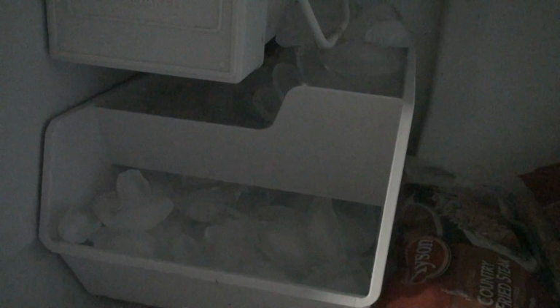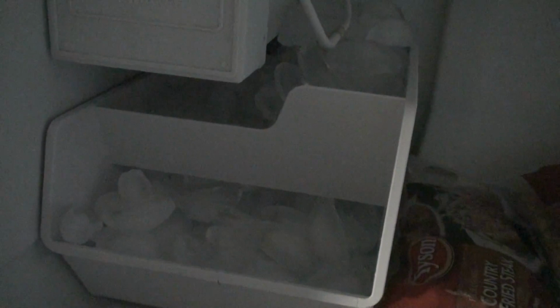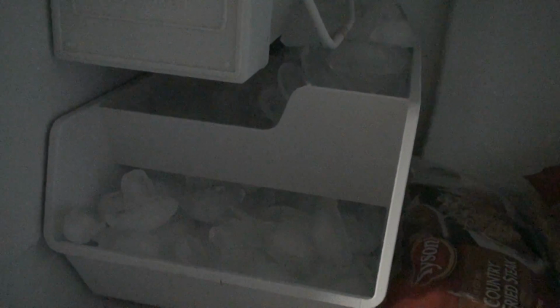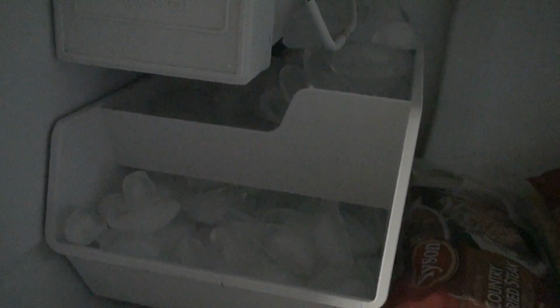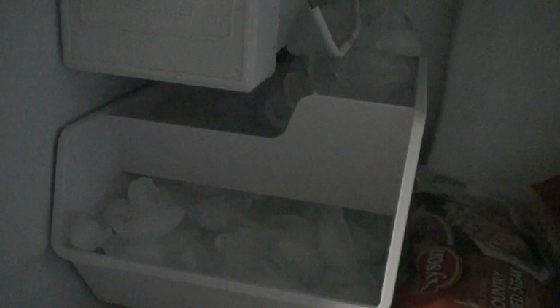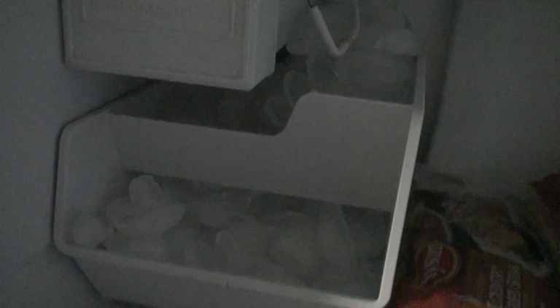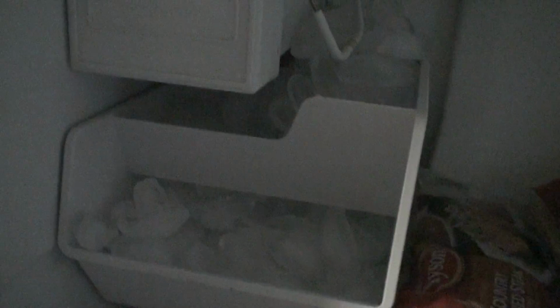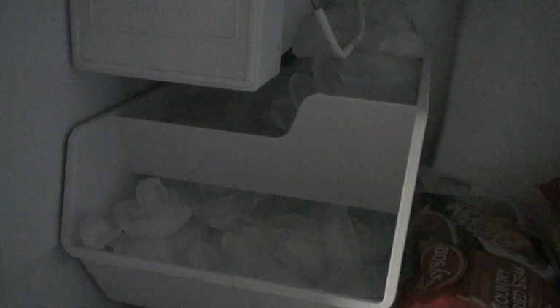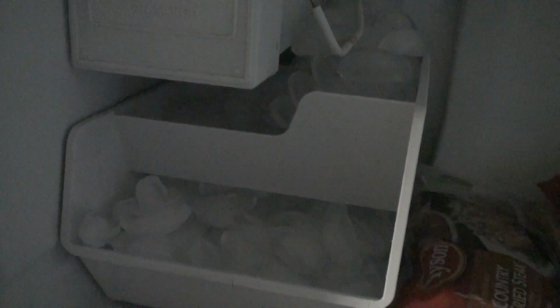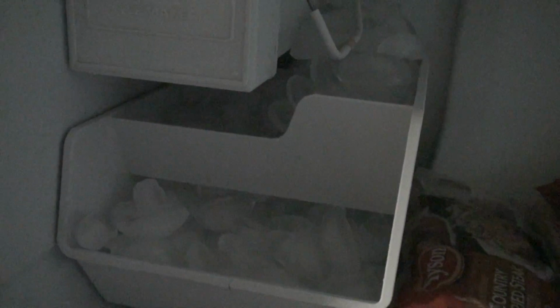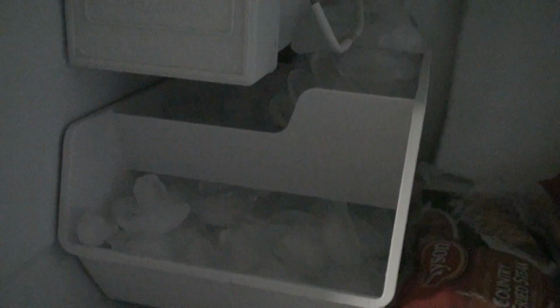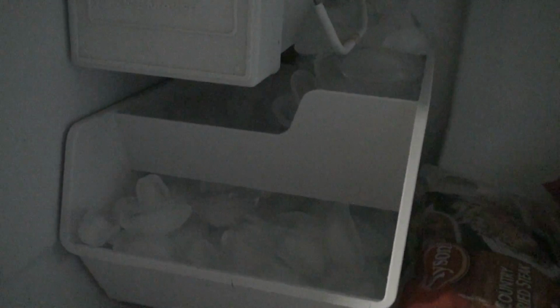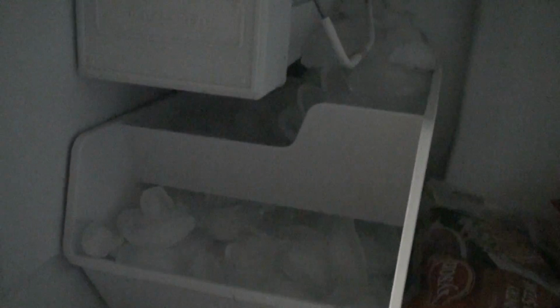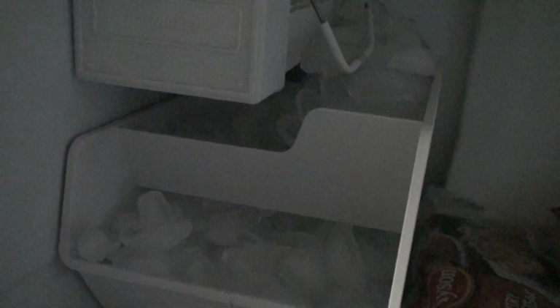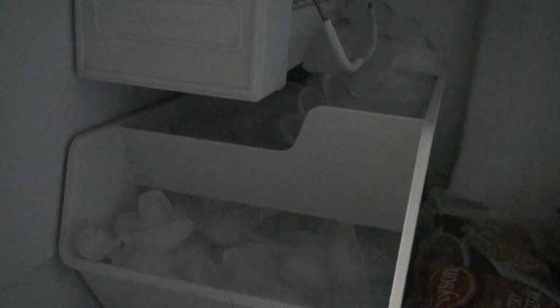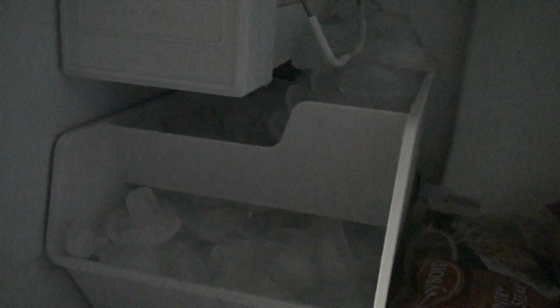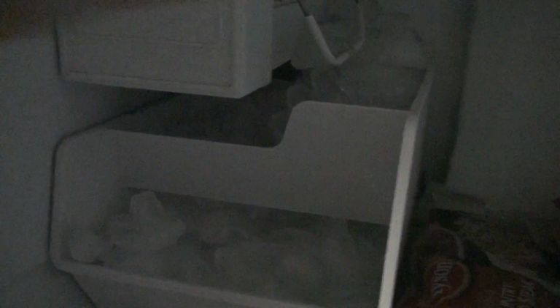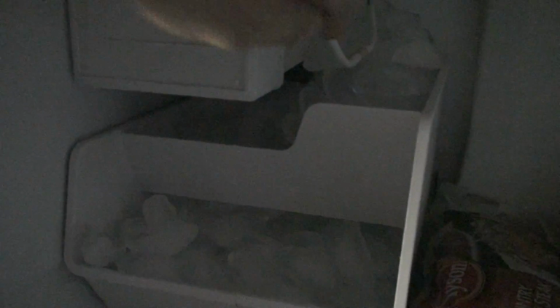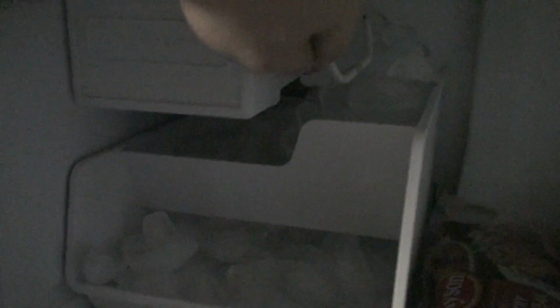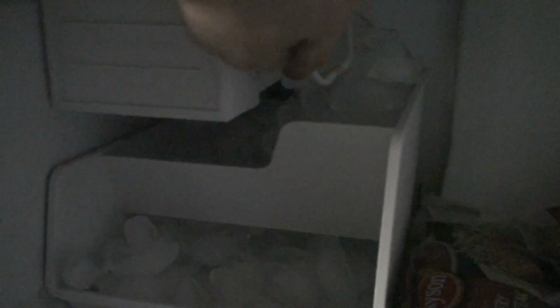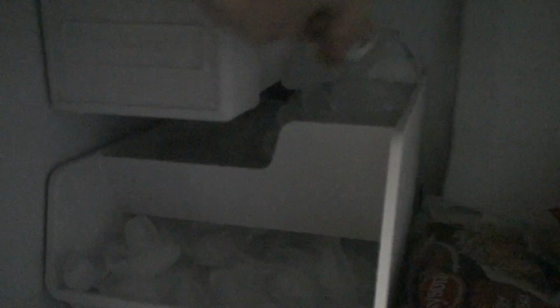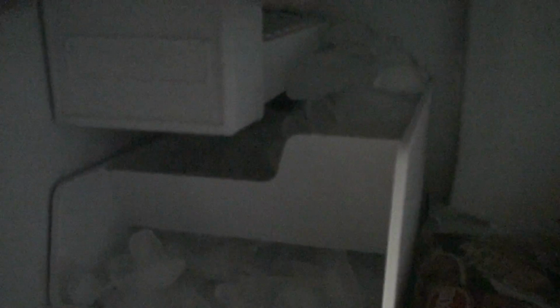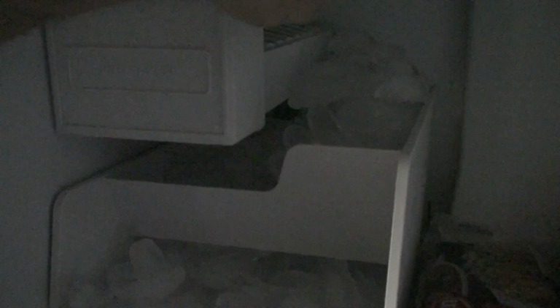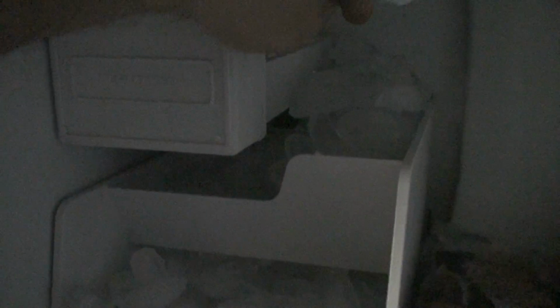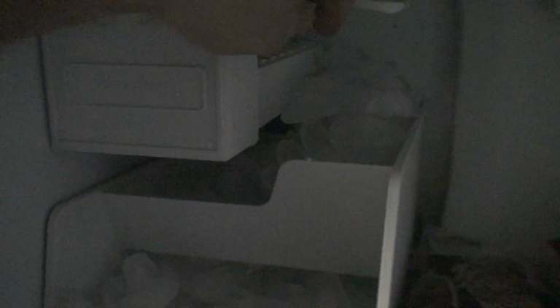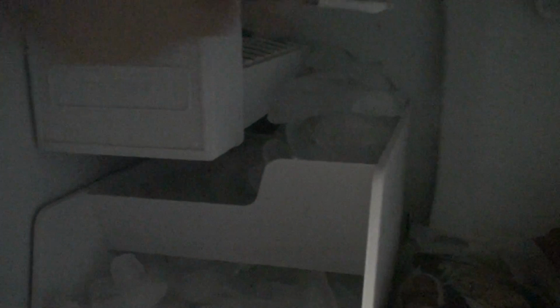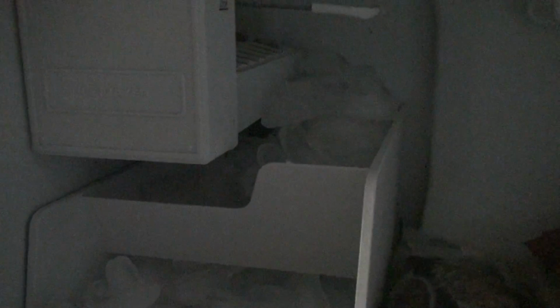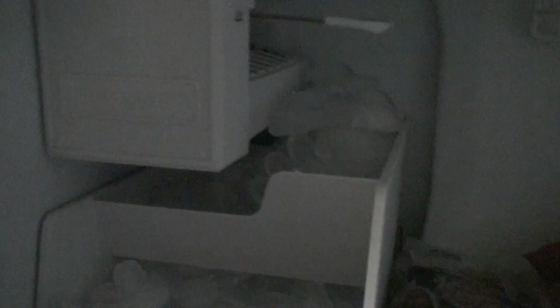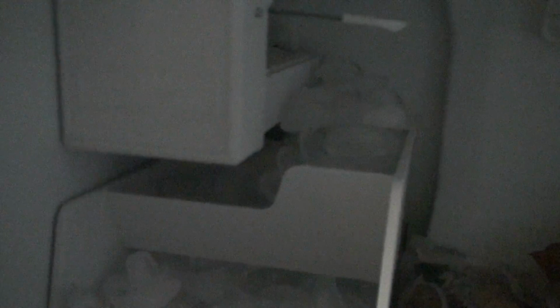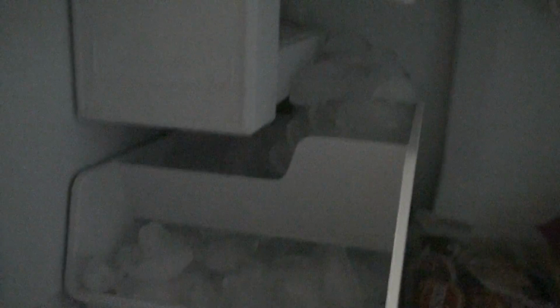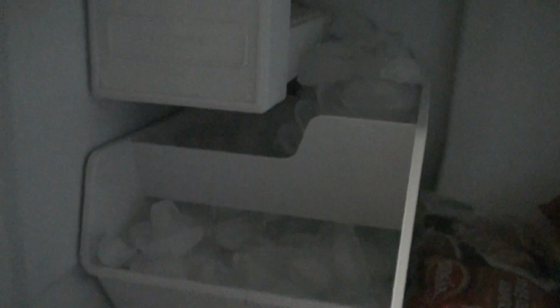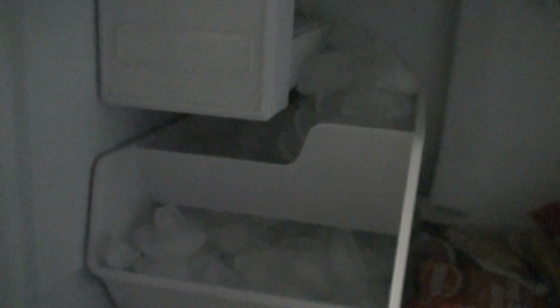This is the inside of my freezer, and my ice maker is filled up. So when that happens you have to raise it so it stops making ice.